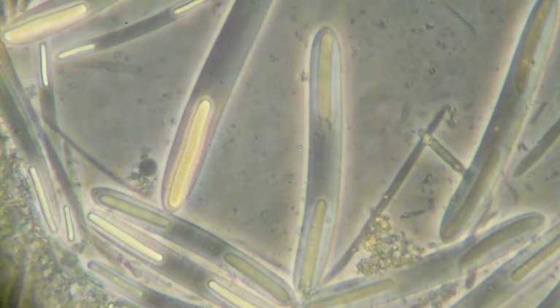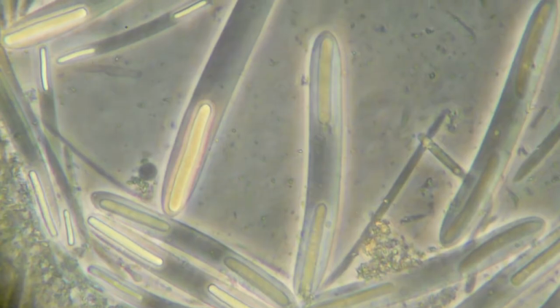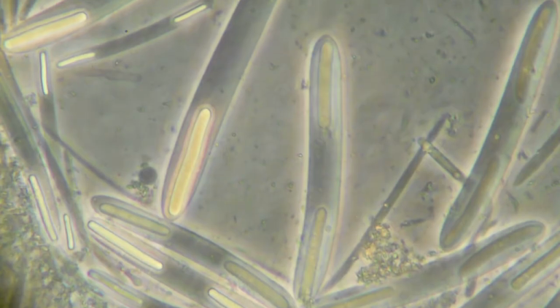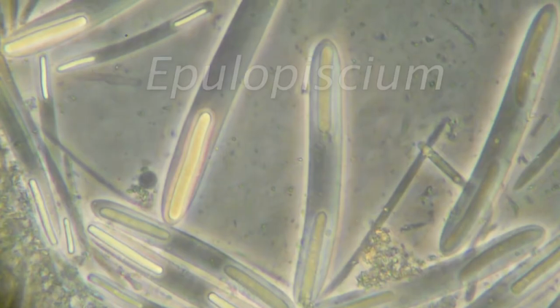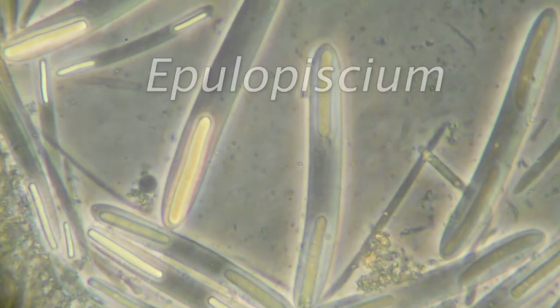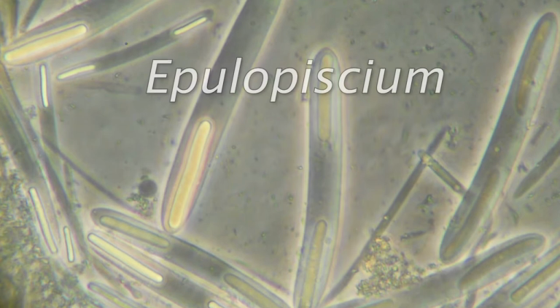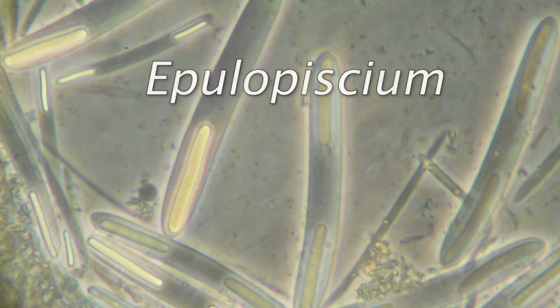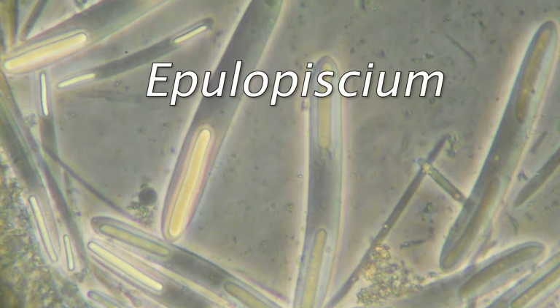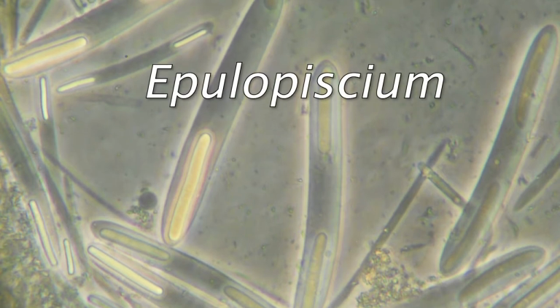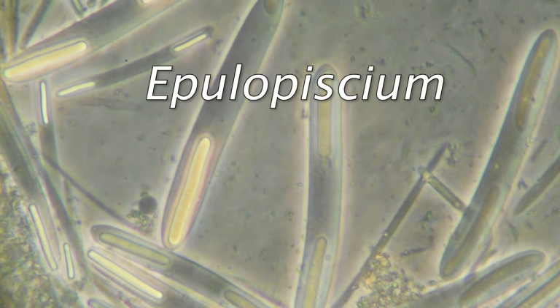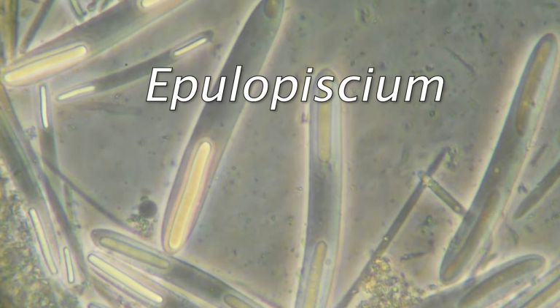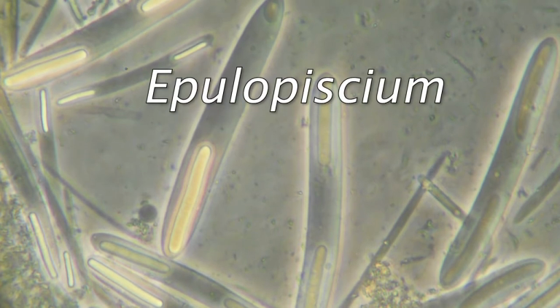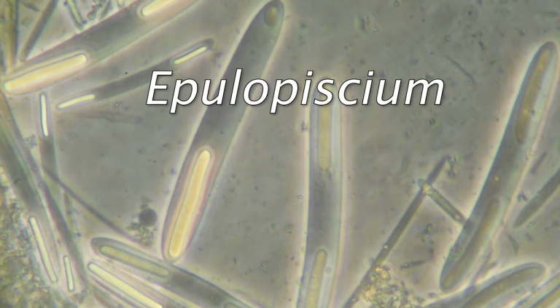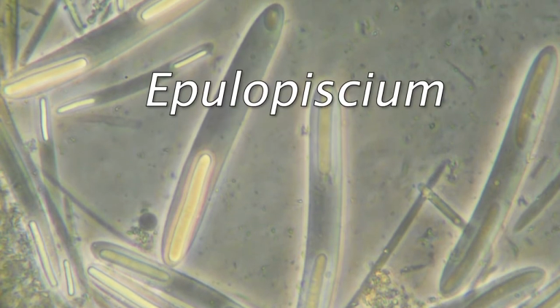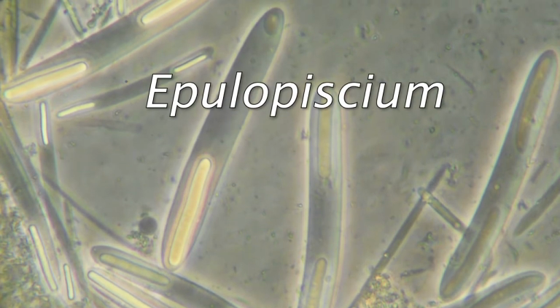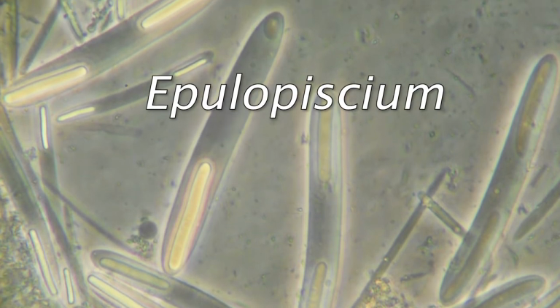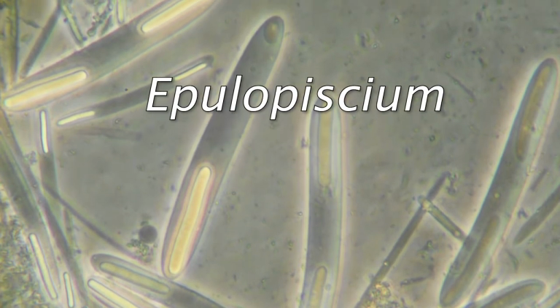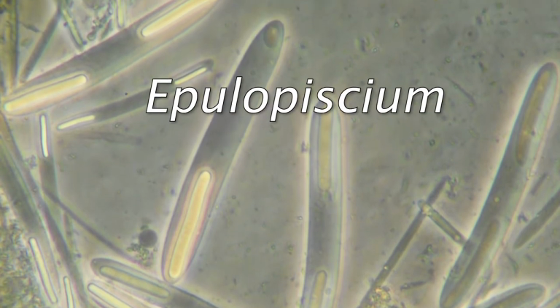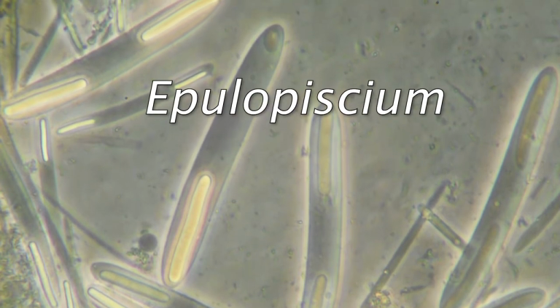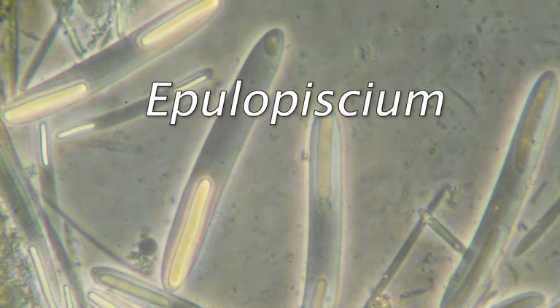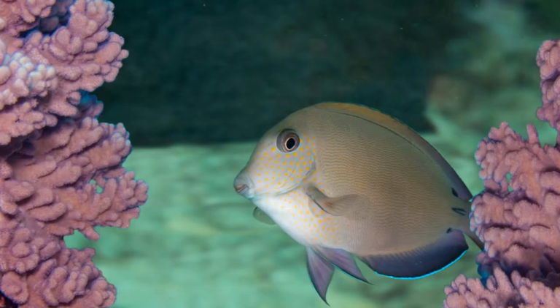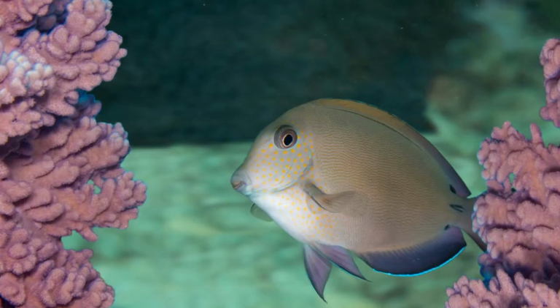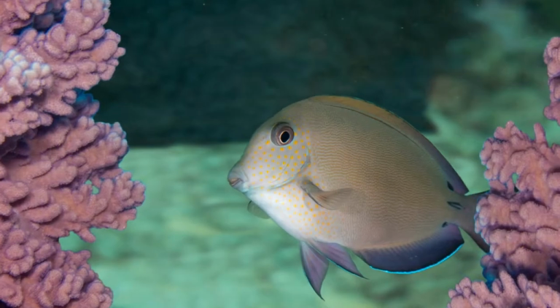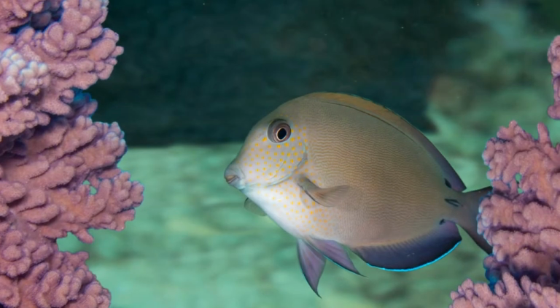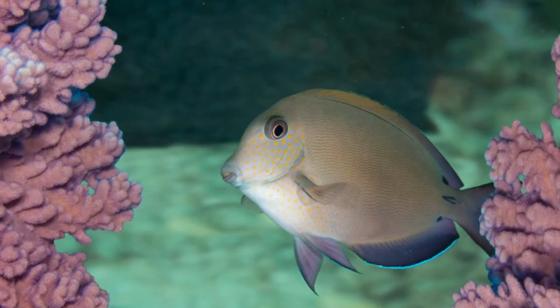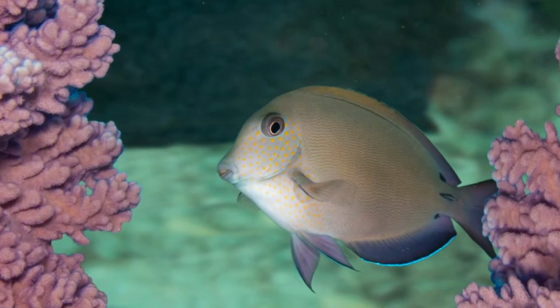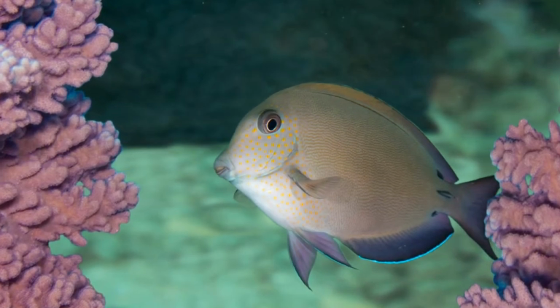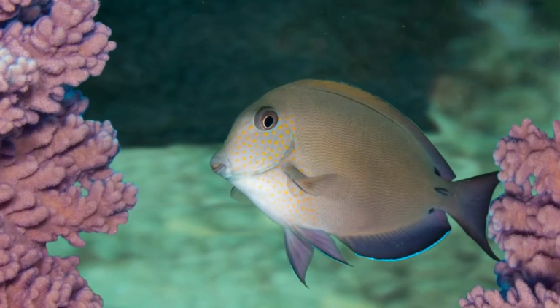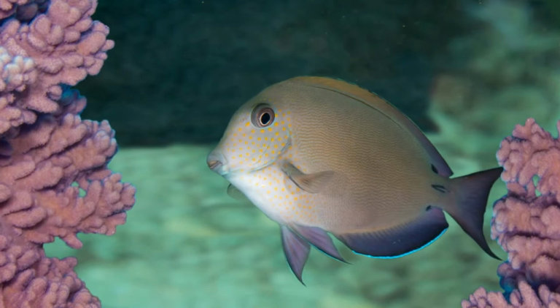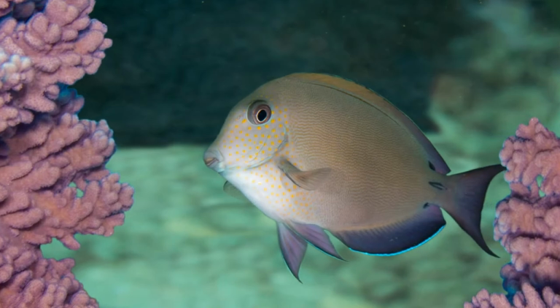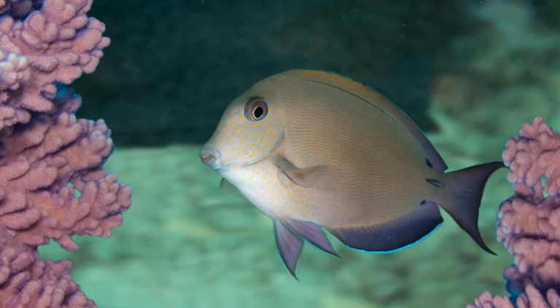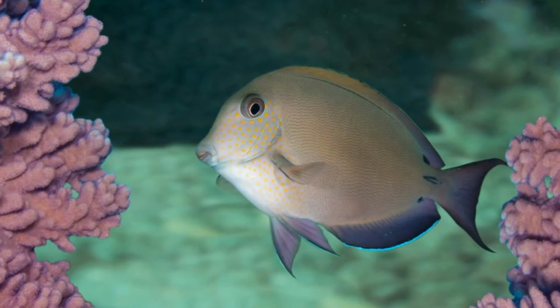I work on the second largest bacterium known, called Epulopiscium, or epilos for short, and these bacteria live in the gut of surgeonfish.